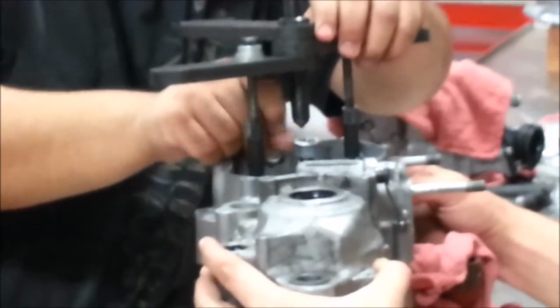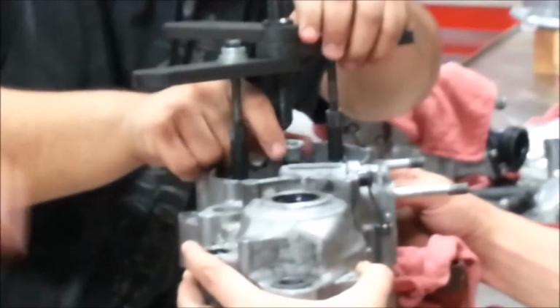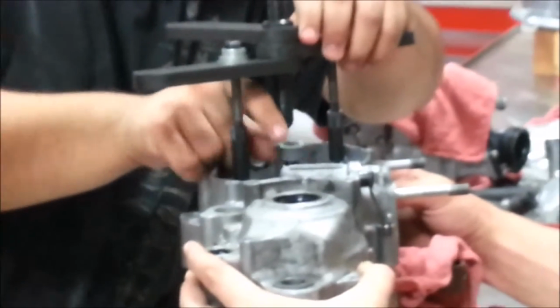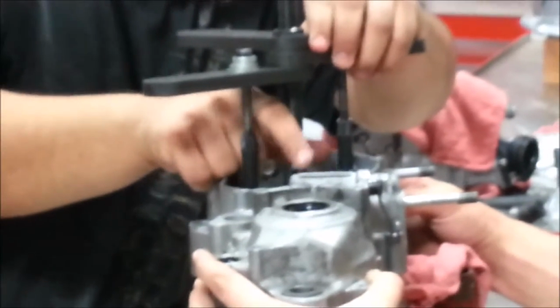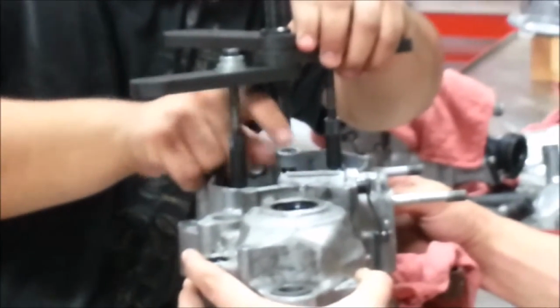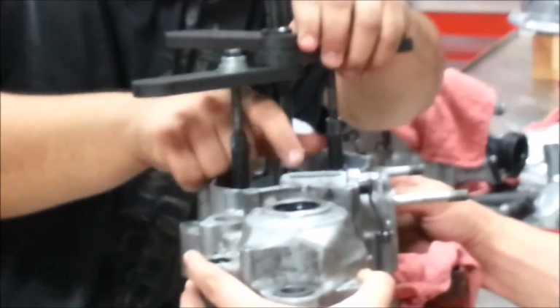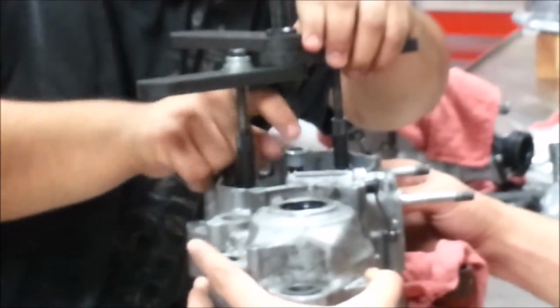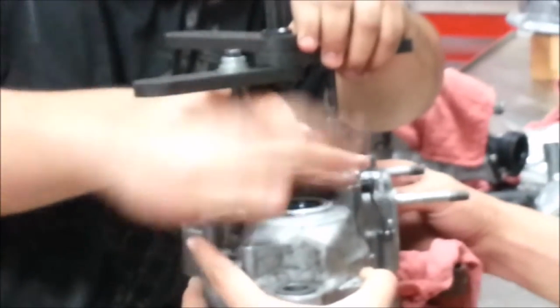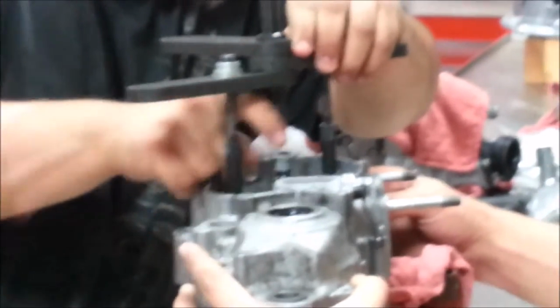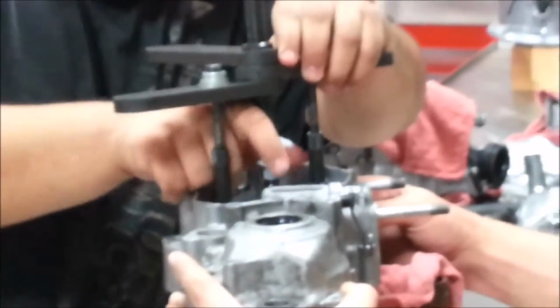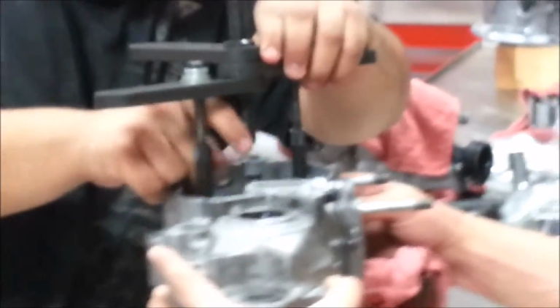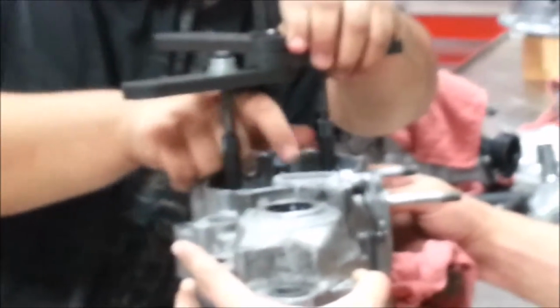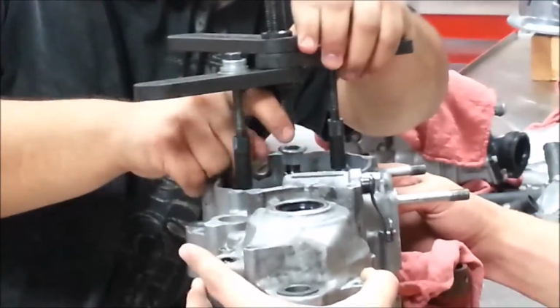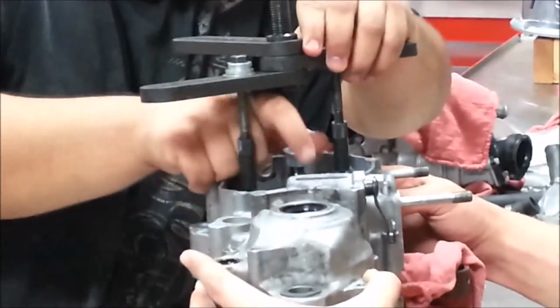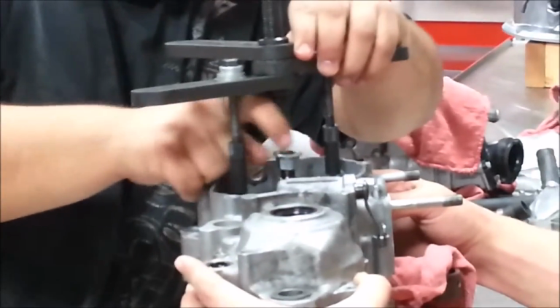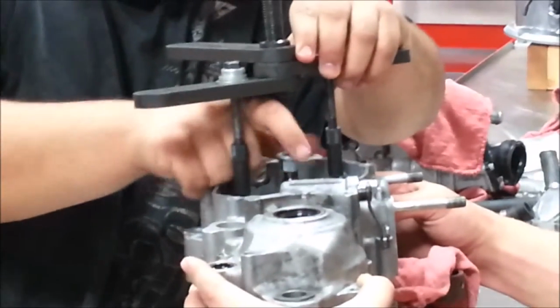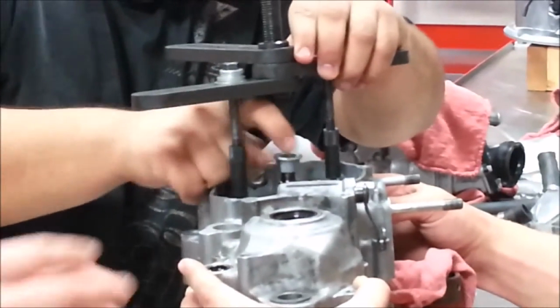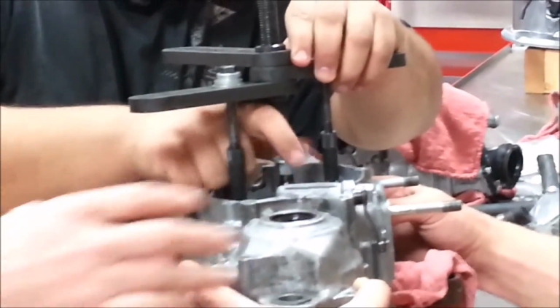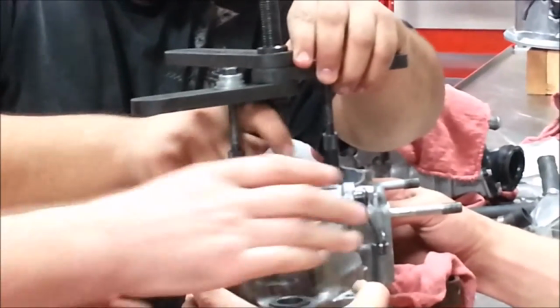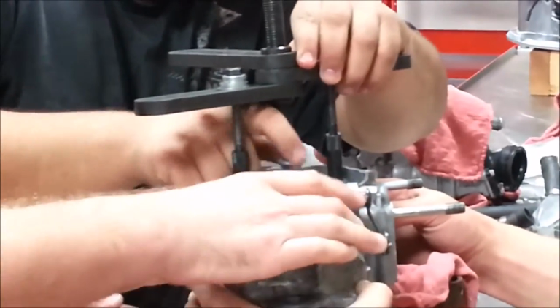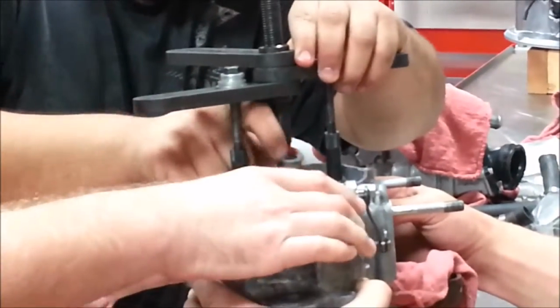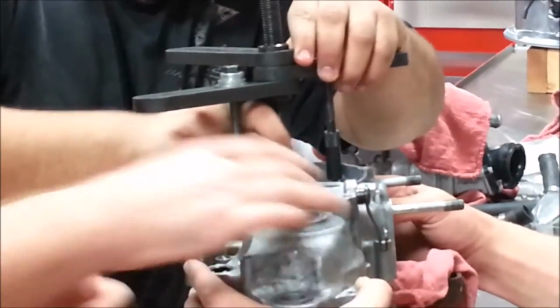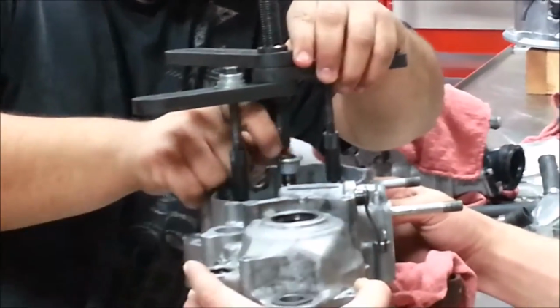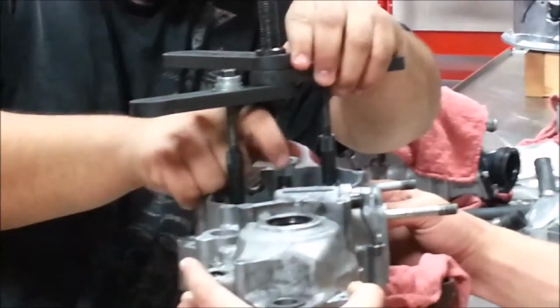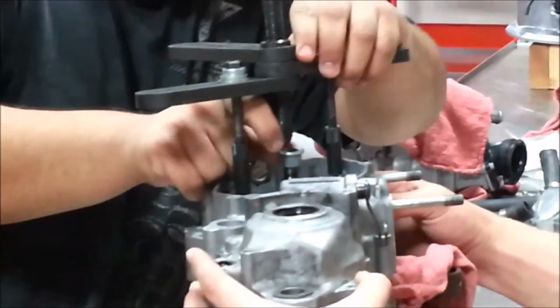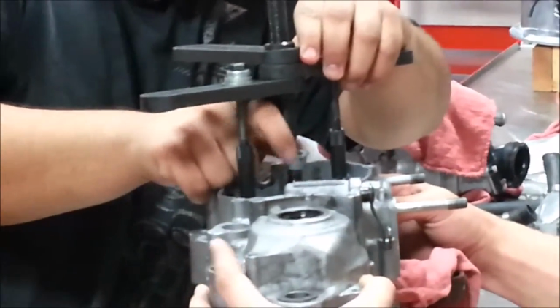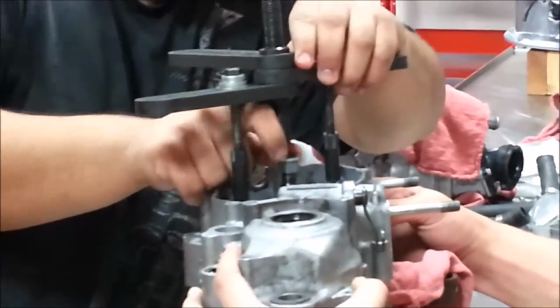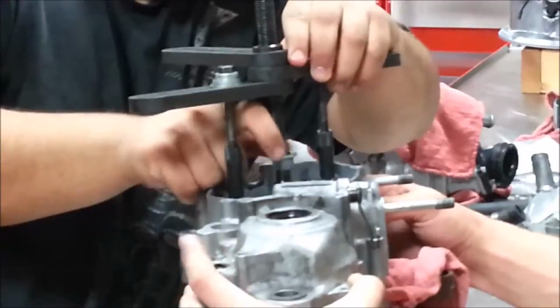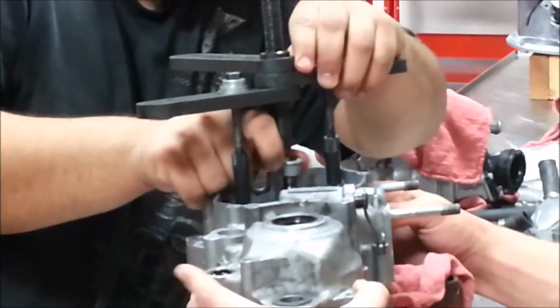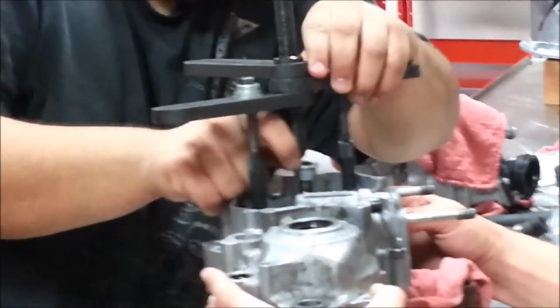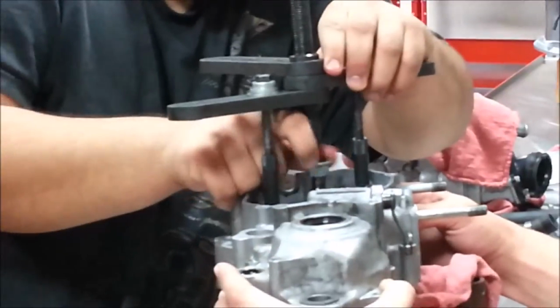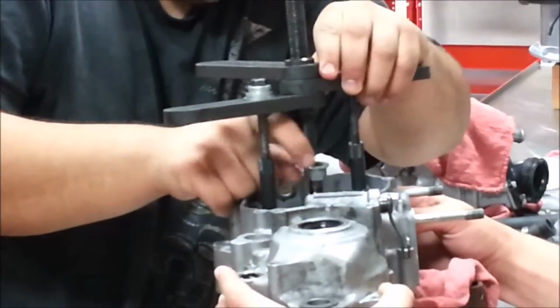That is how you do a 2001 KX250. Will this be the same procedure on a lot of other bikes? Yeah. Good stuff.